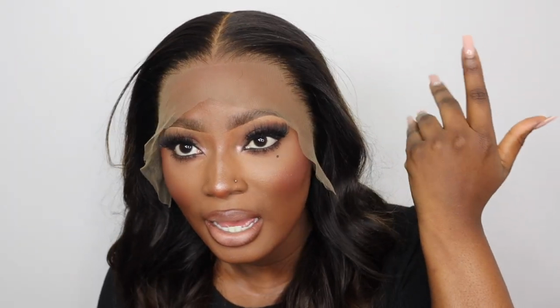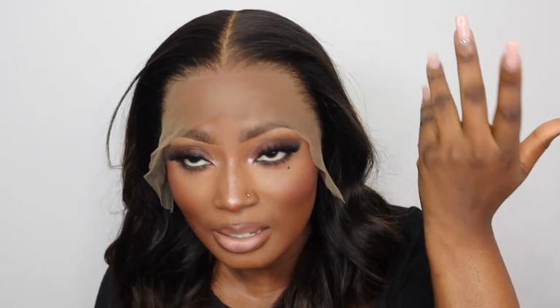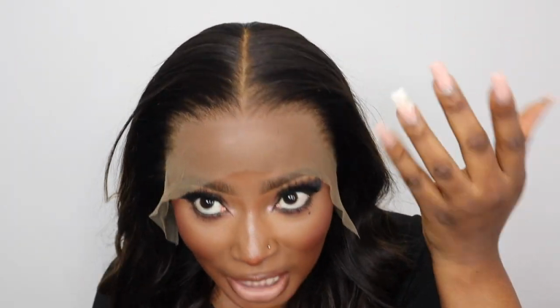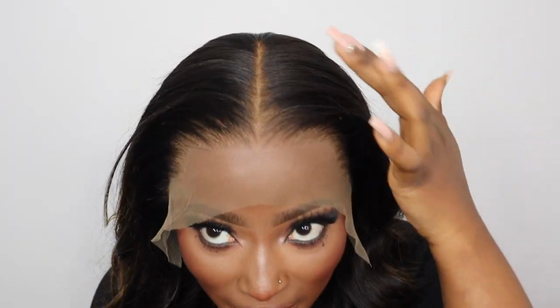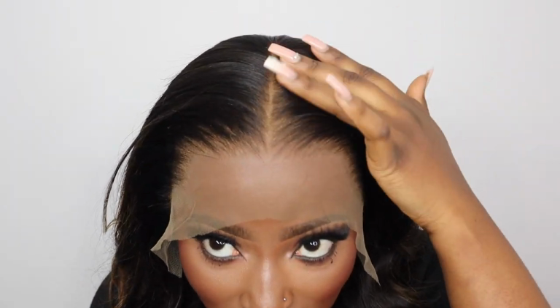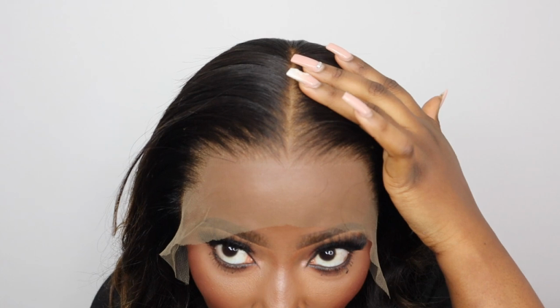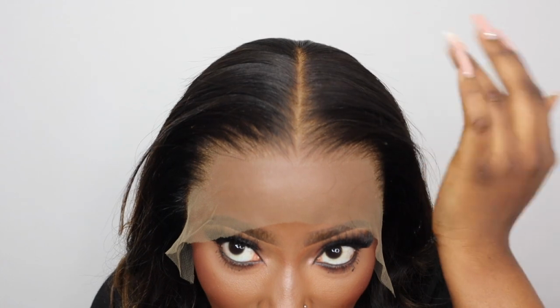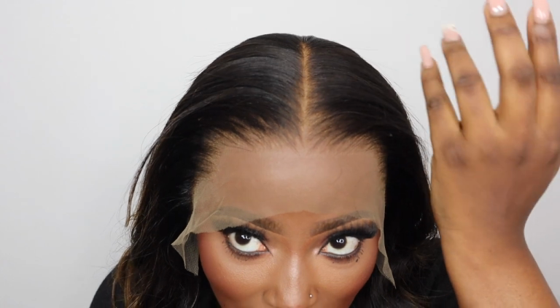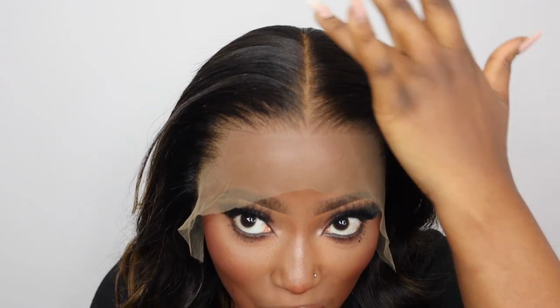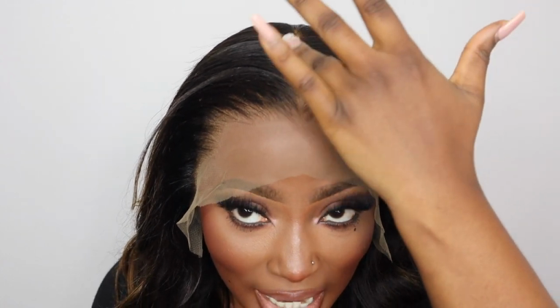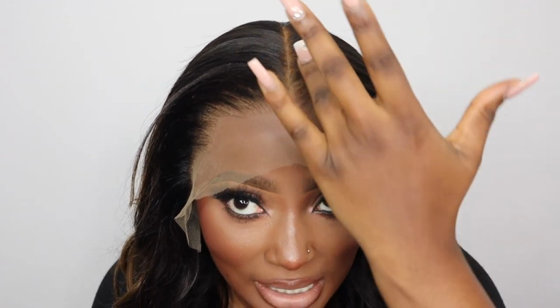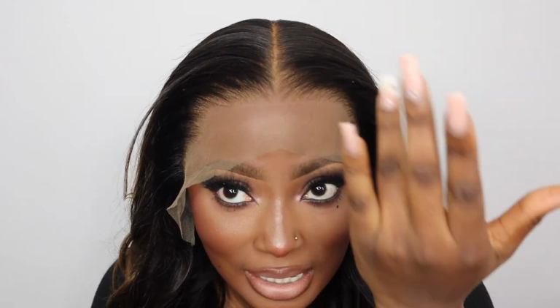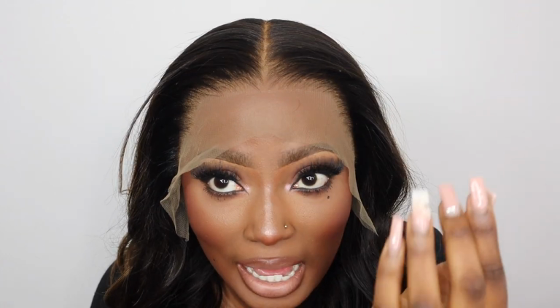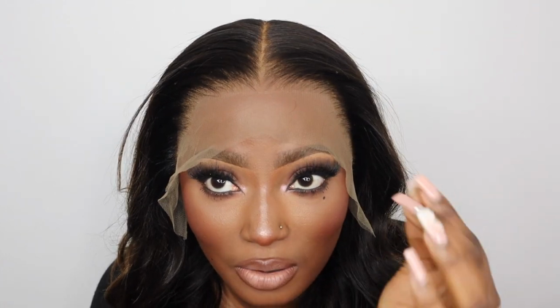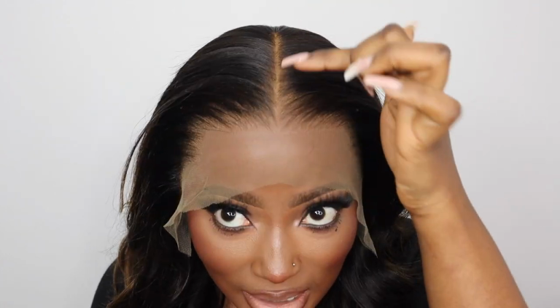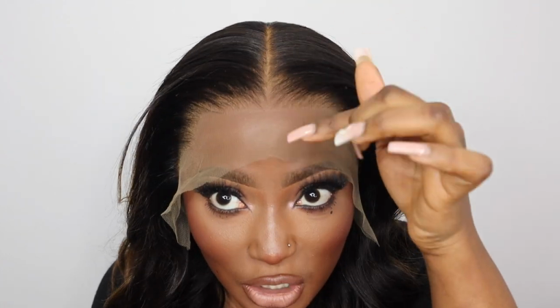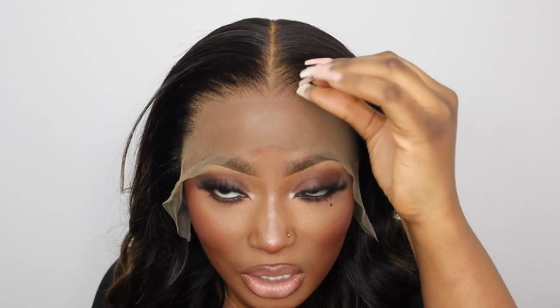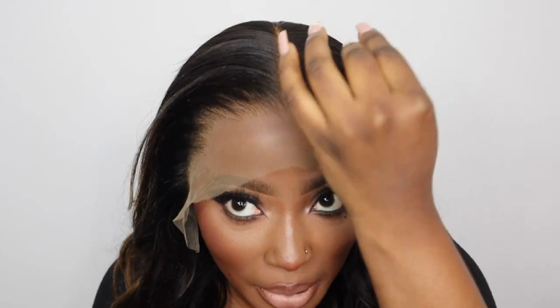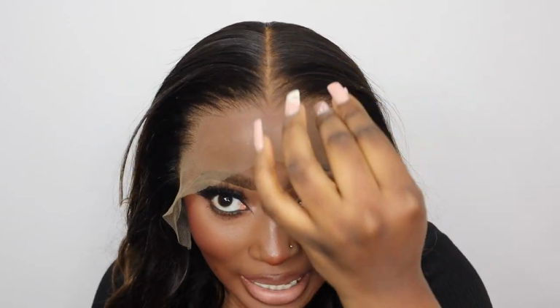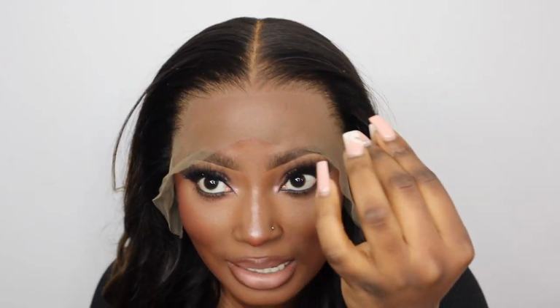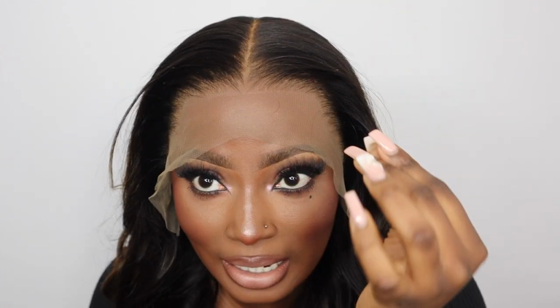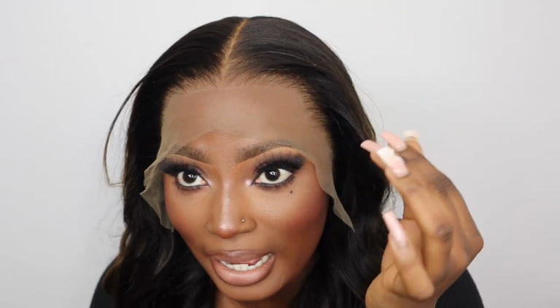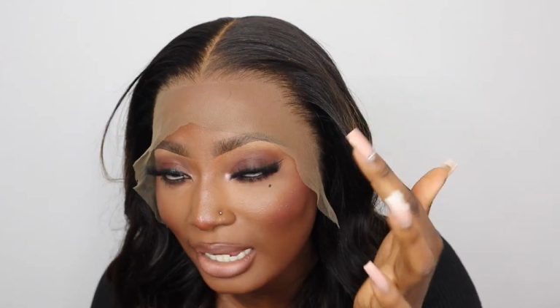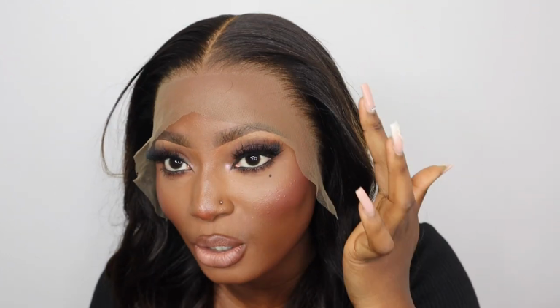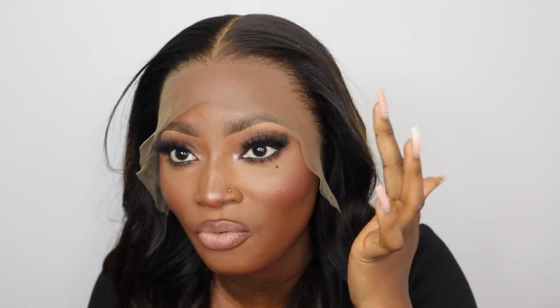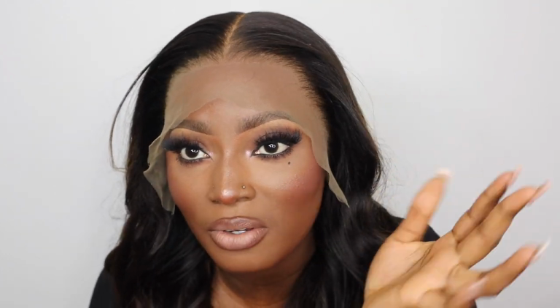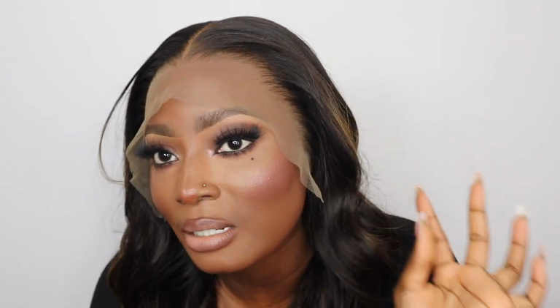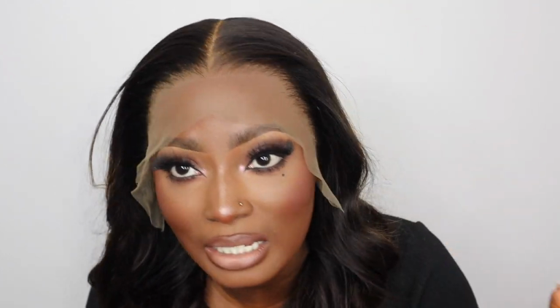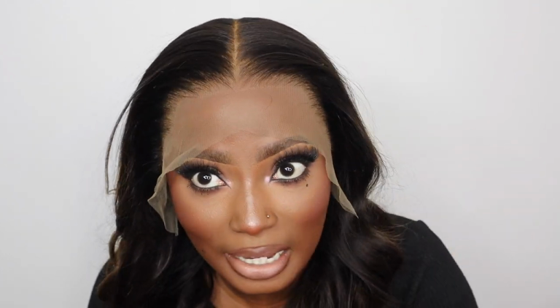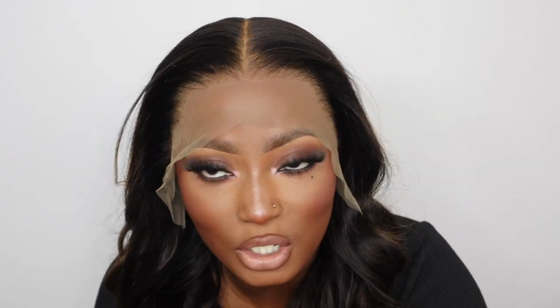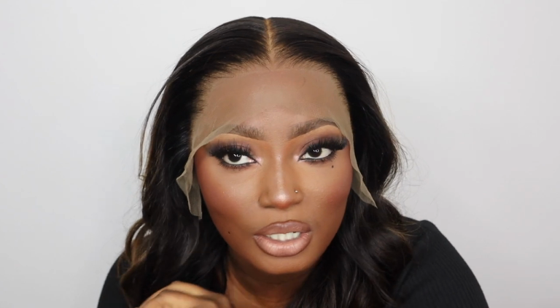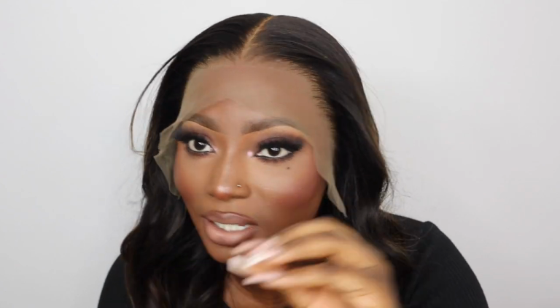They put a darker lace in this wig to match my skin tone, so you can see how this literally just blends in — it looks very seamless, like it just looks like your own hairline.